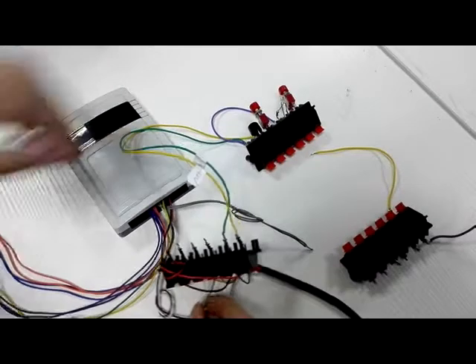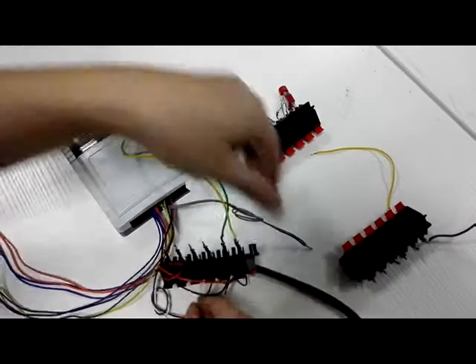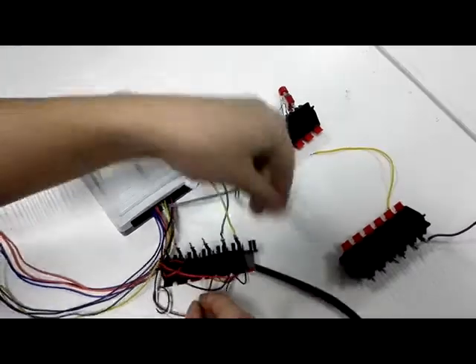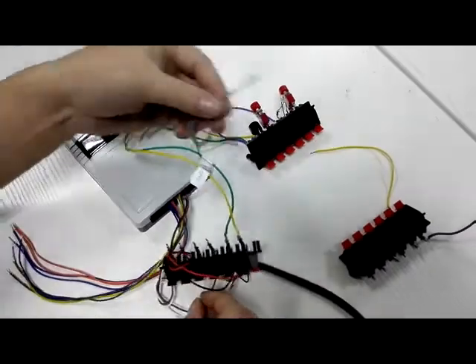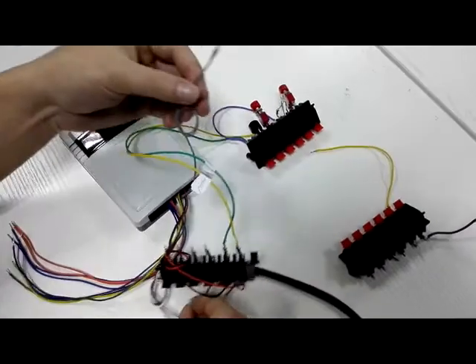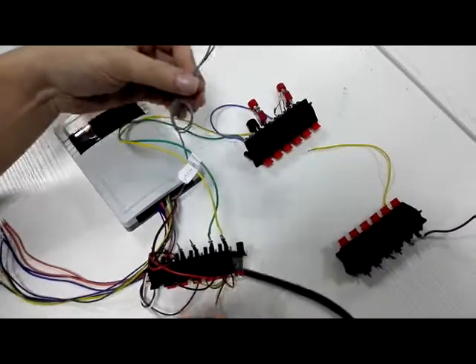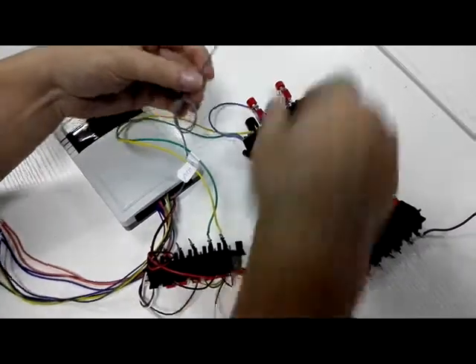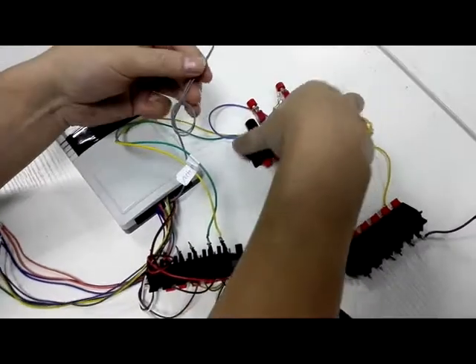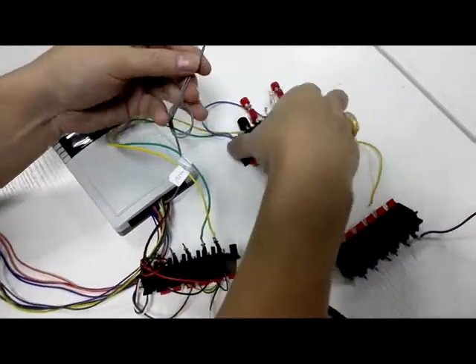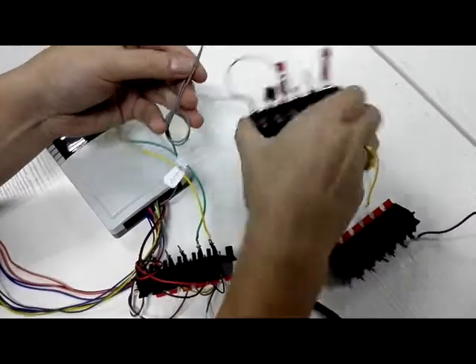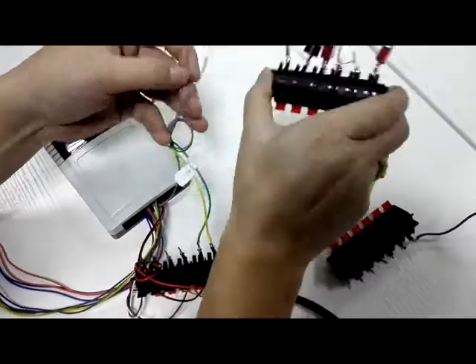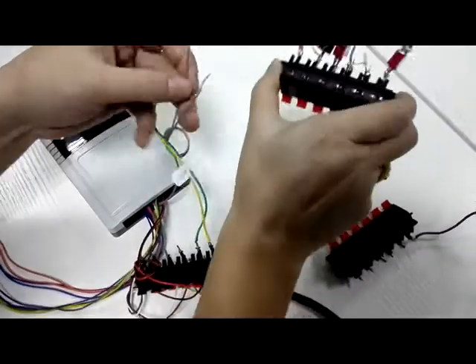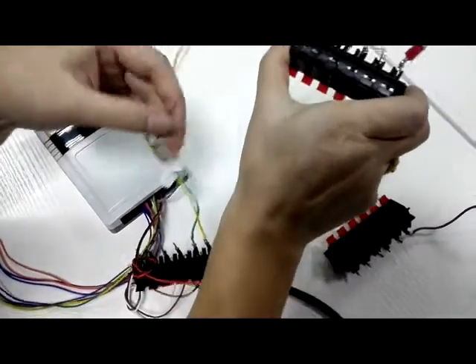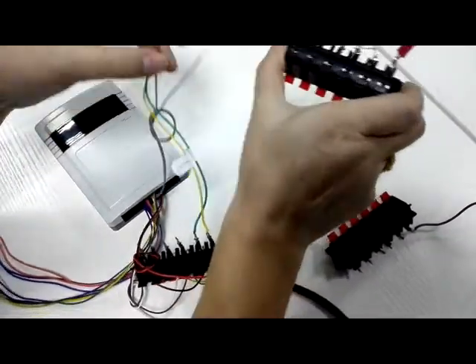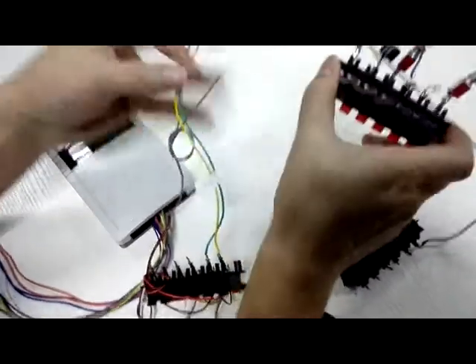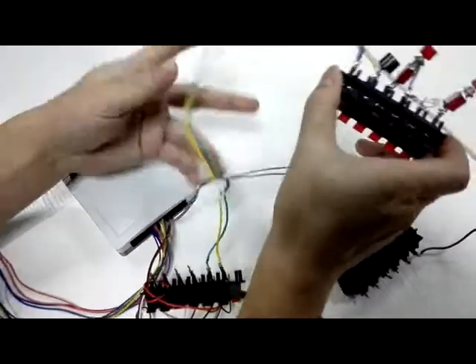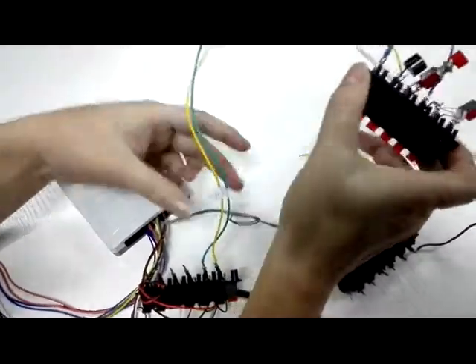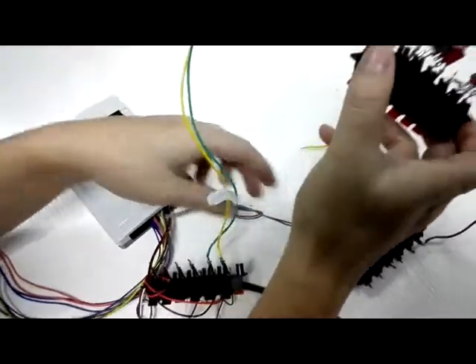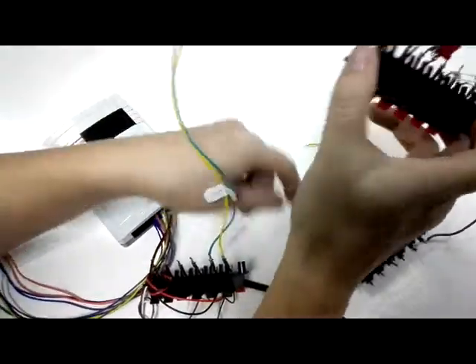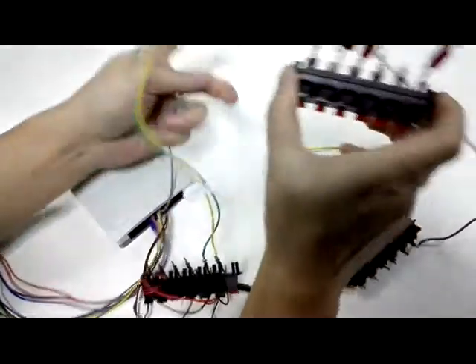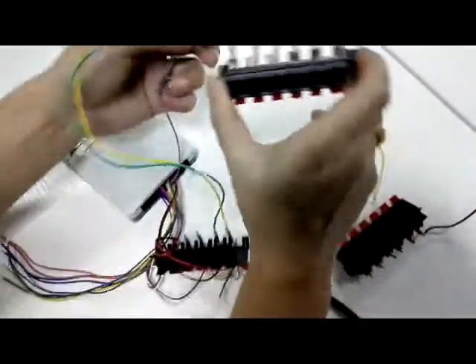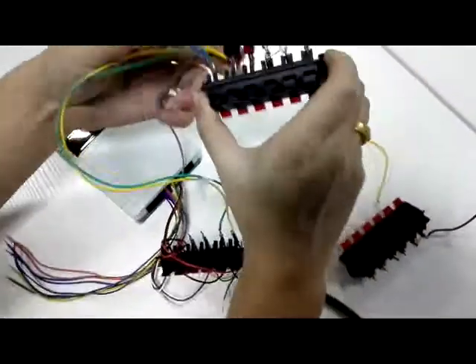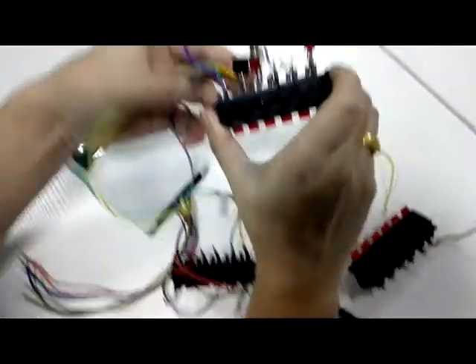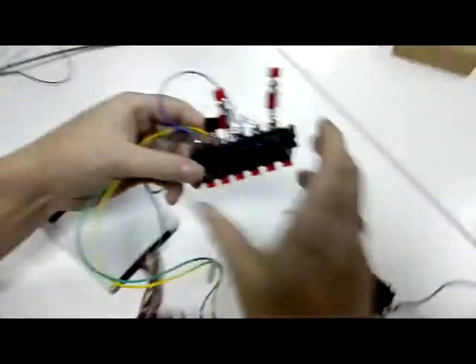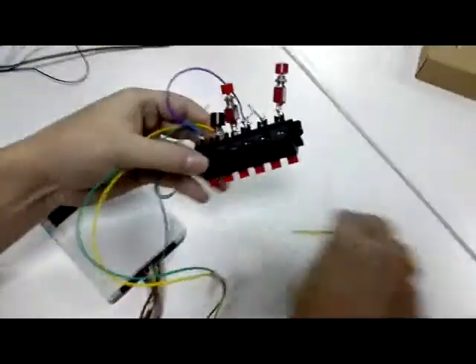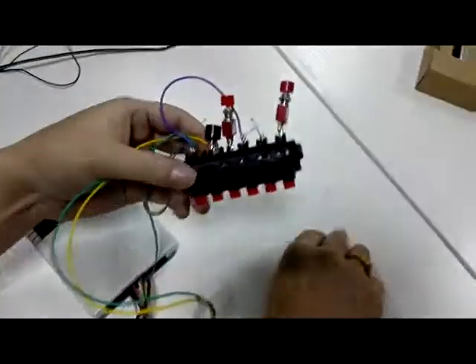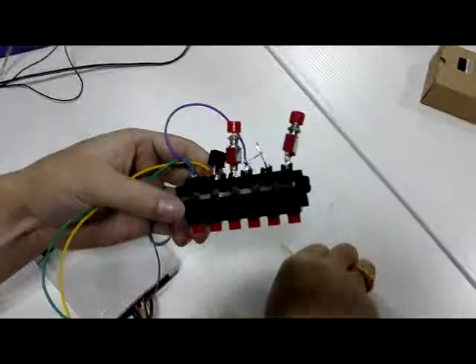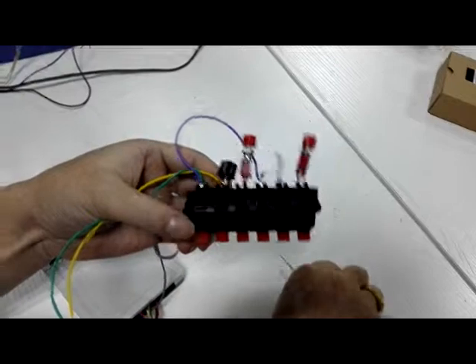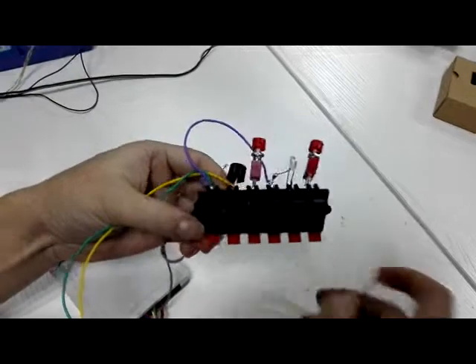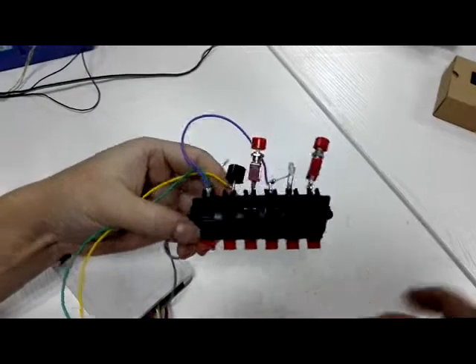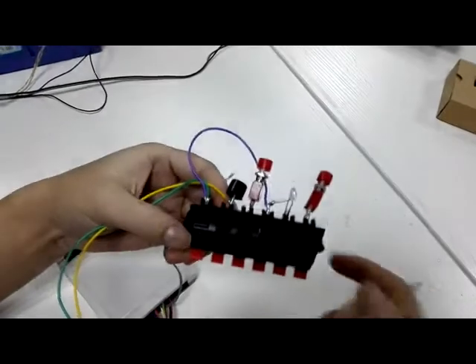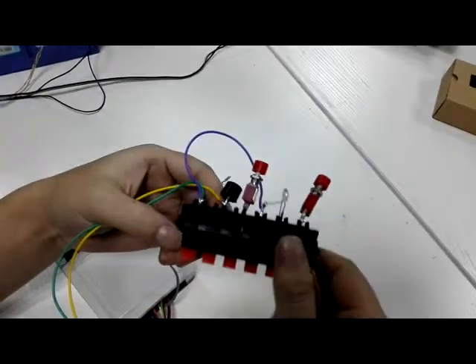Okay, relay — door controller relay. This connects to the door locks.